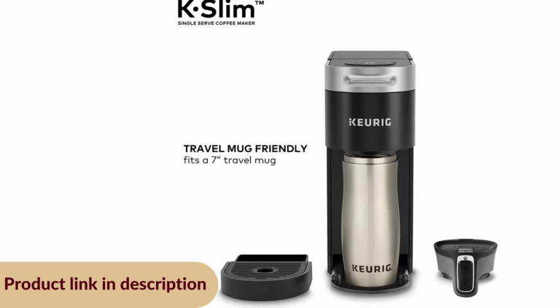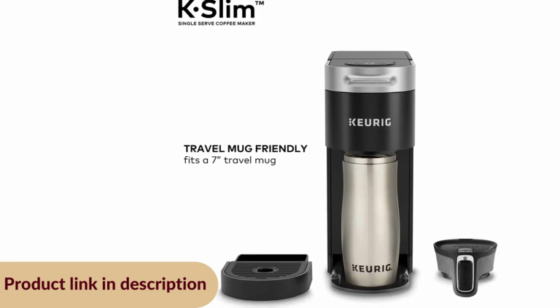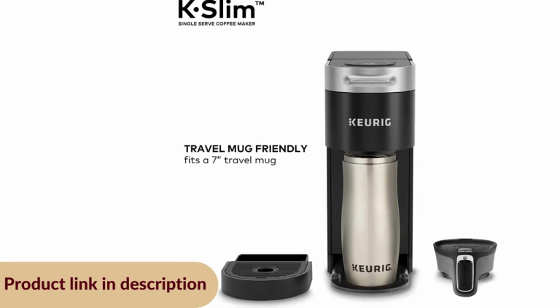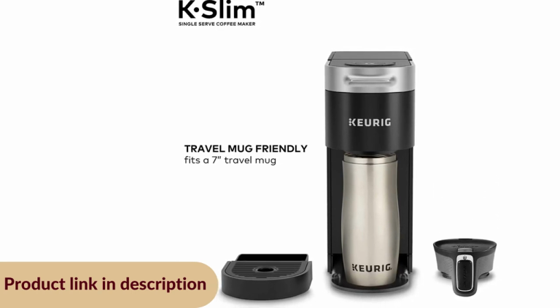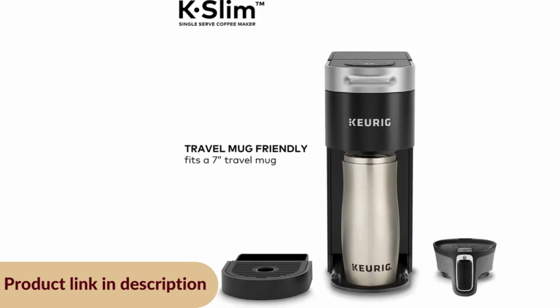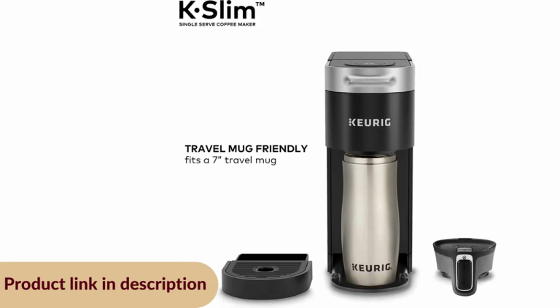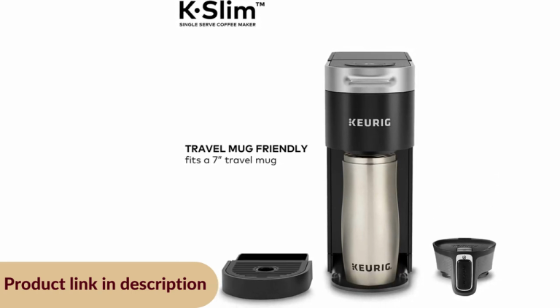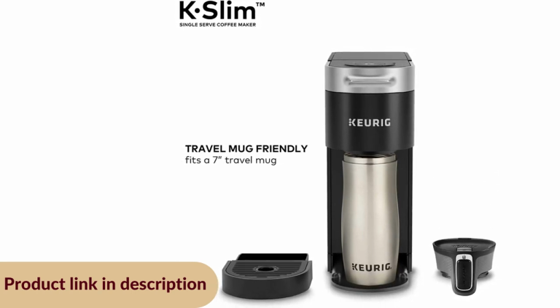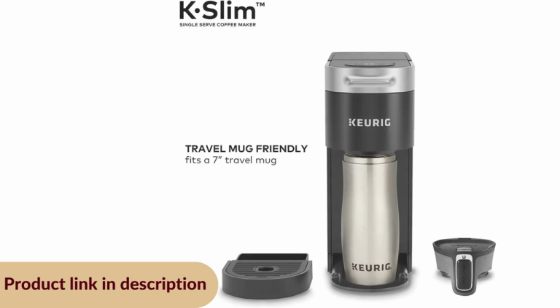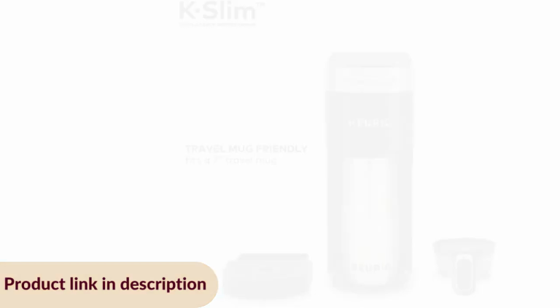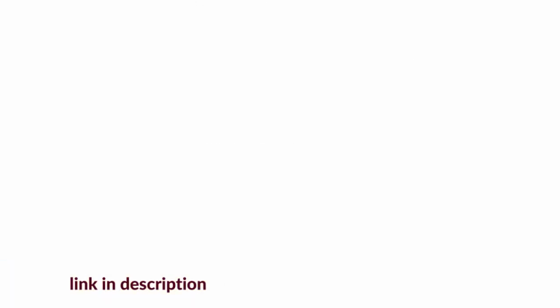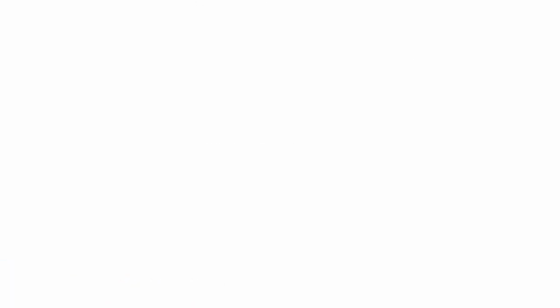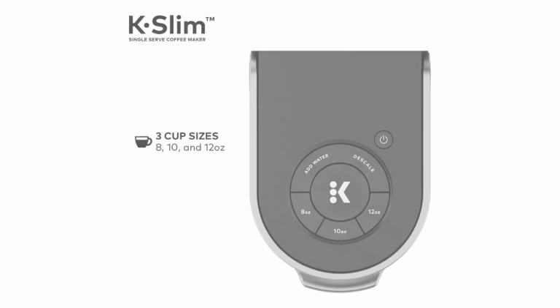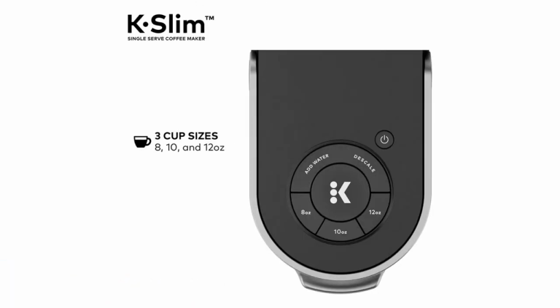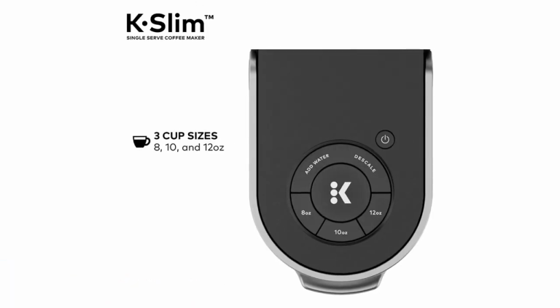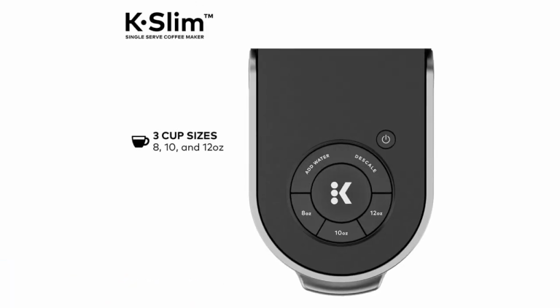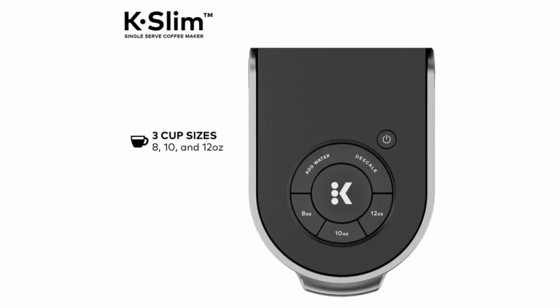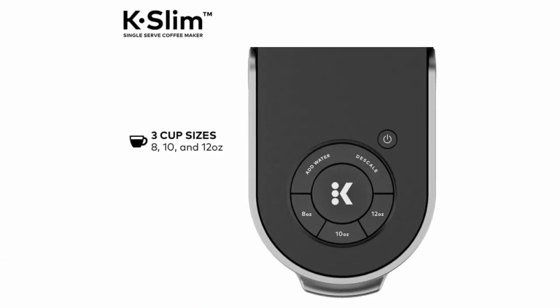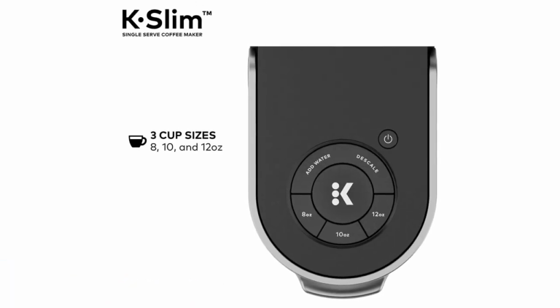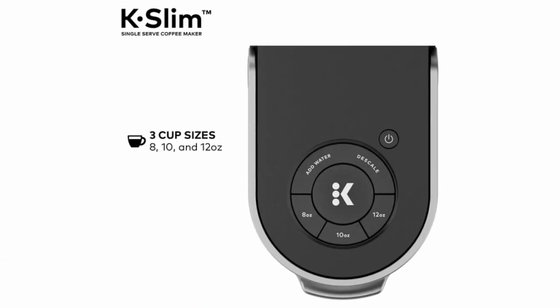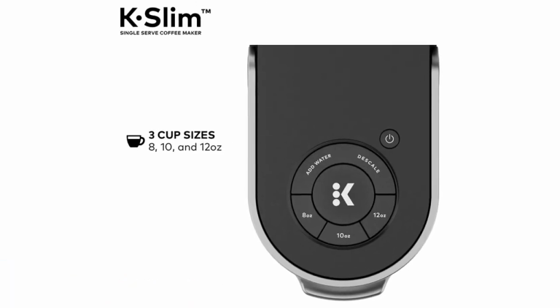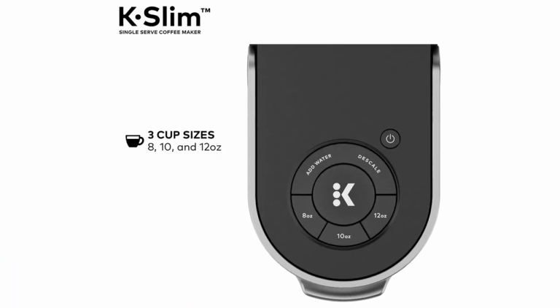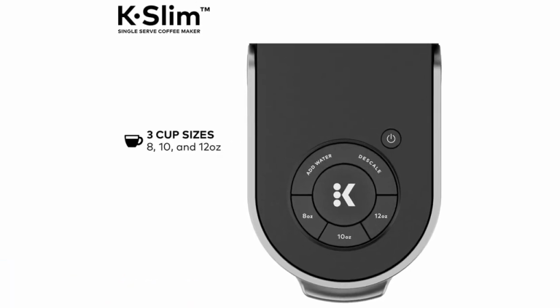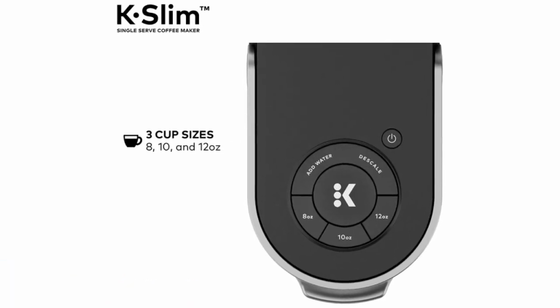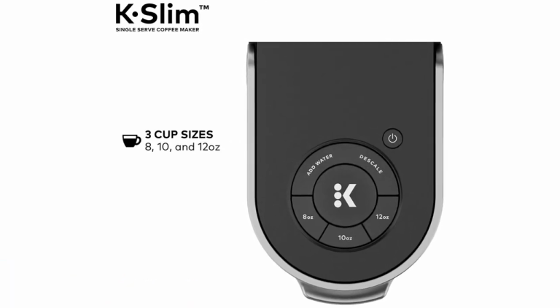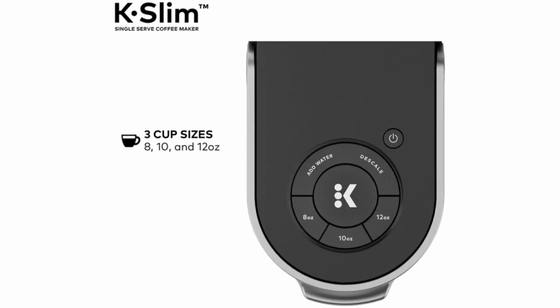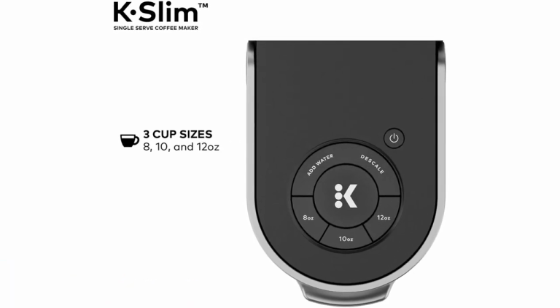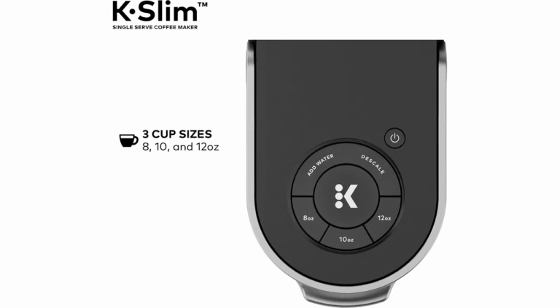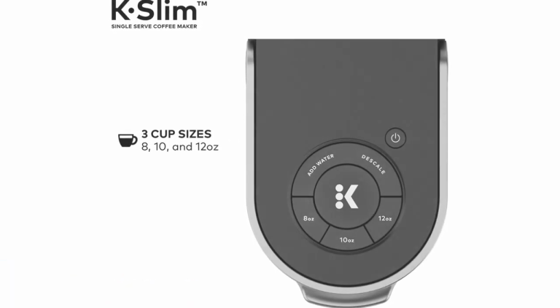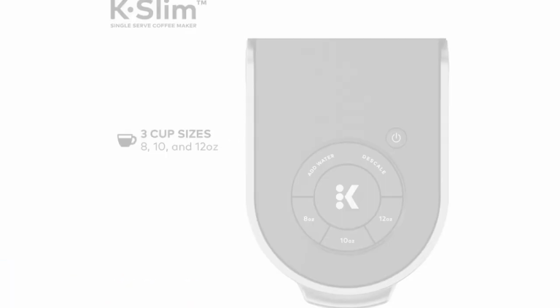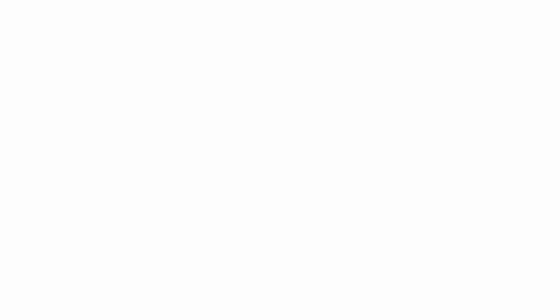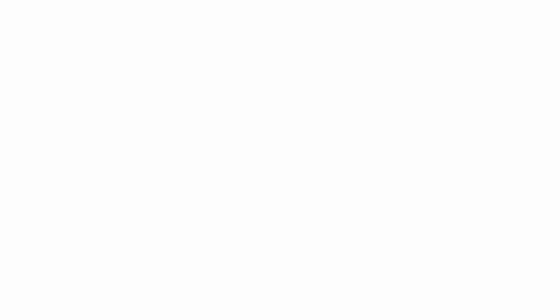This product is travel mug friendly and fits a 7-inch travel mug. You can select 8, 10, or 12 ounce cup sizes.